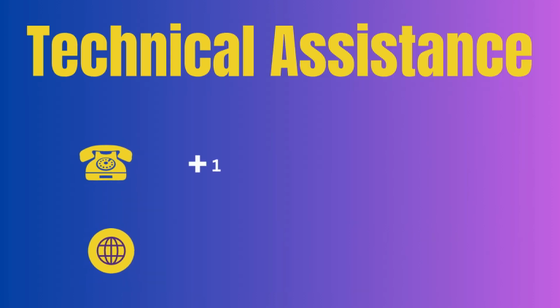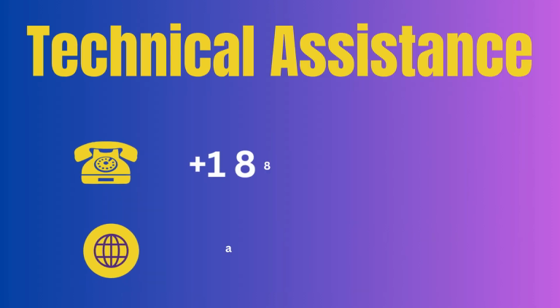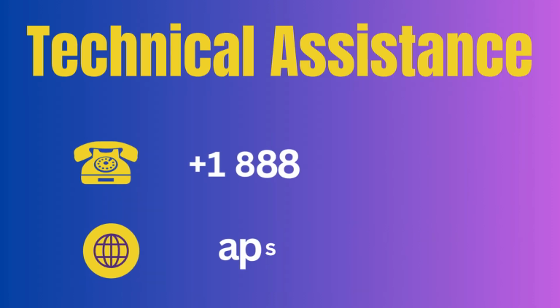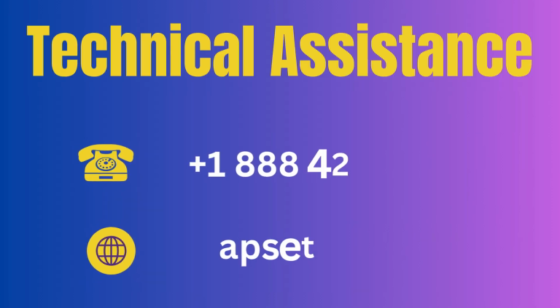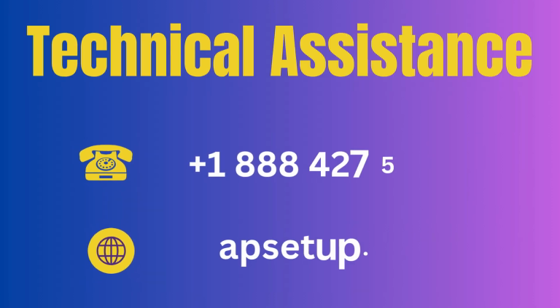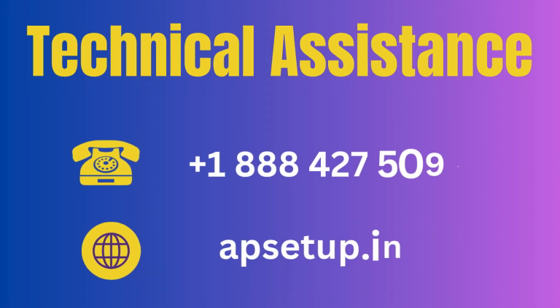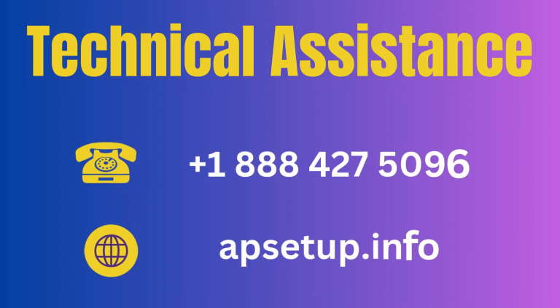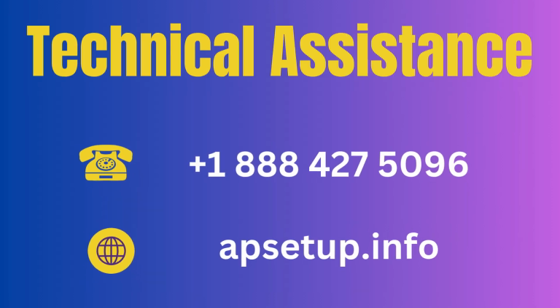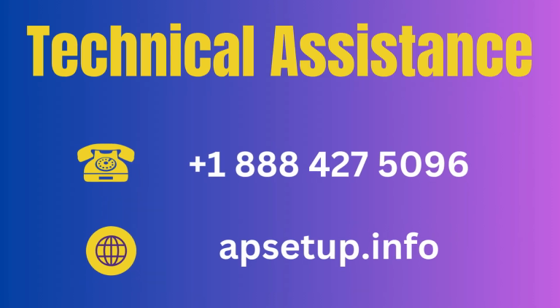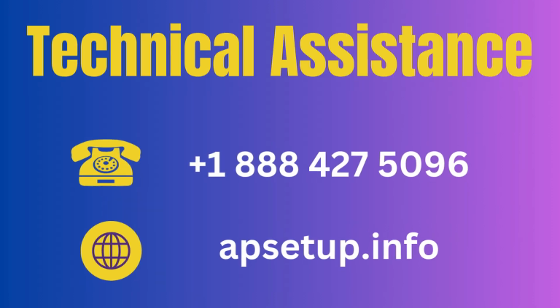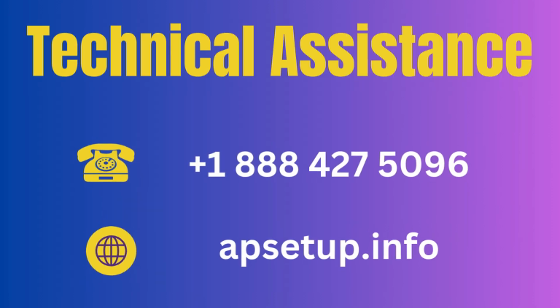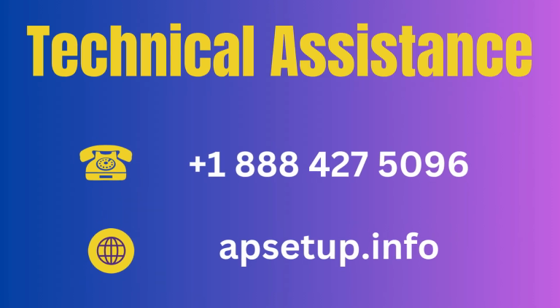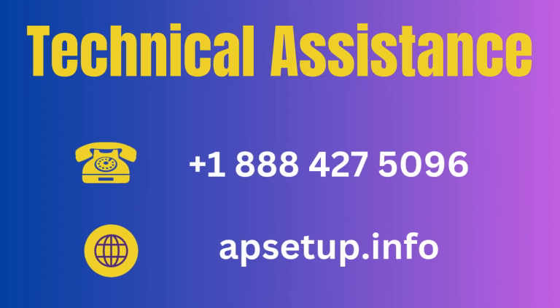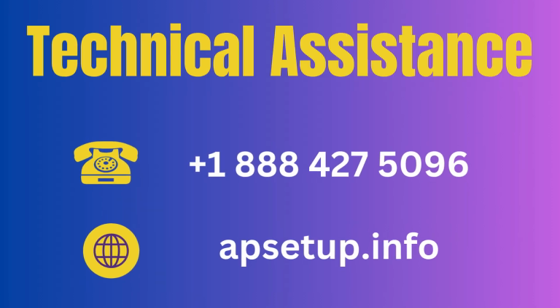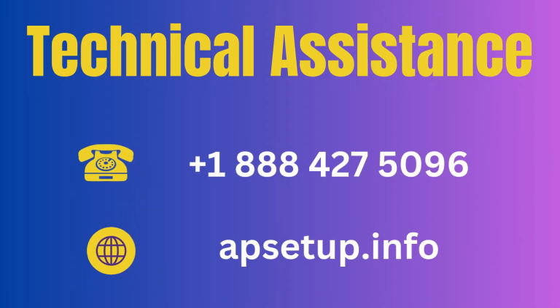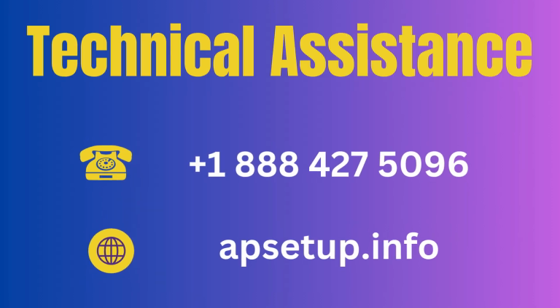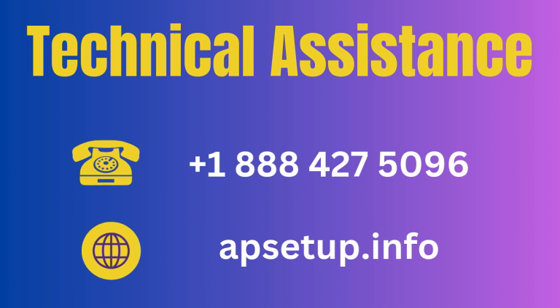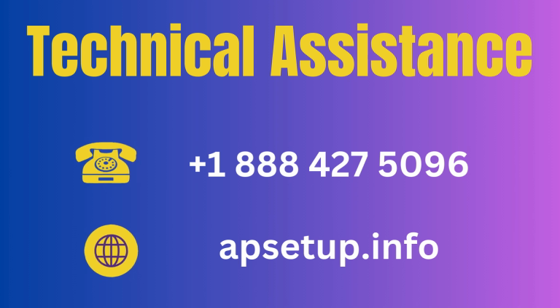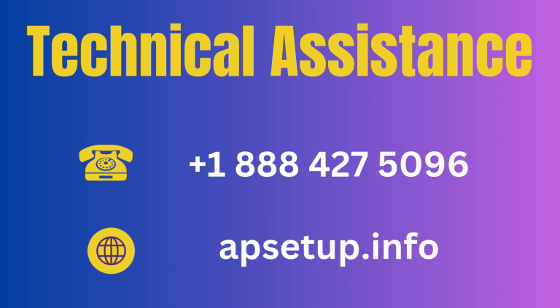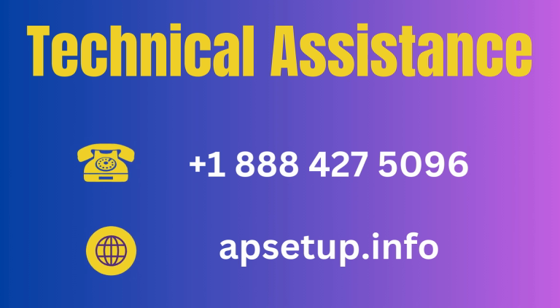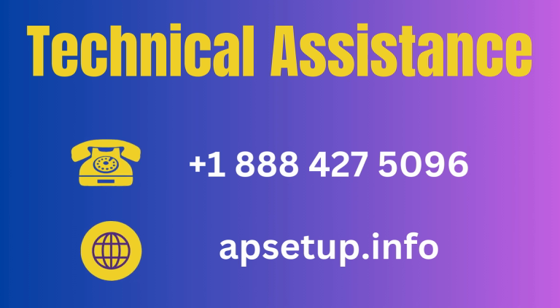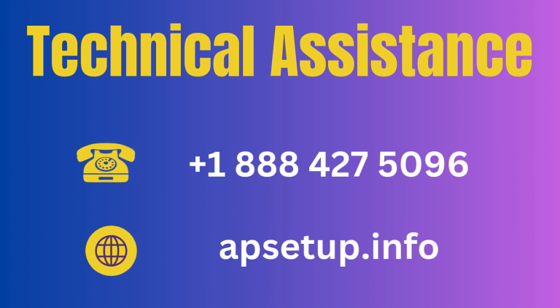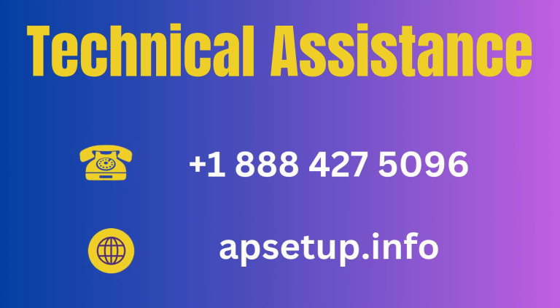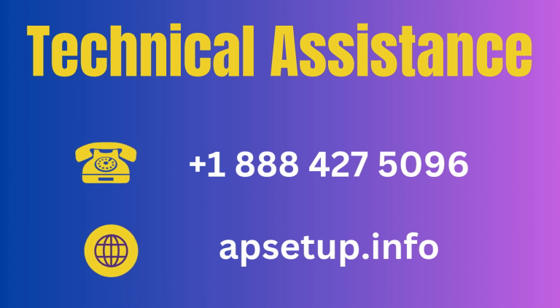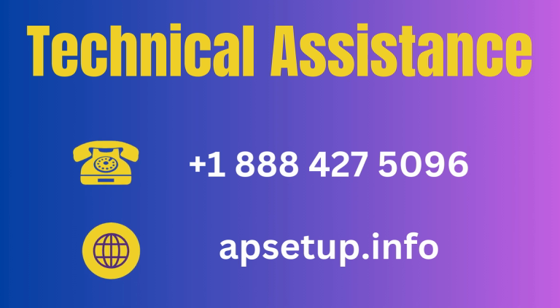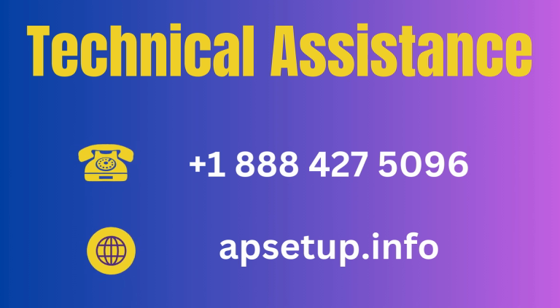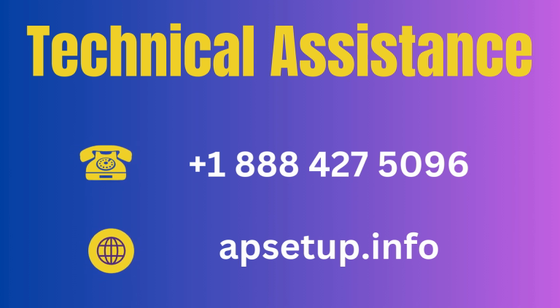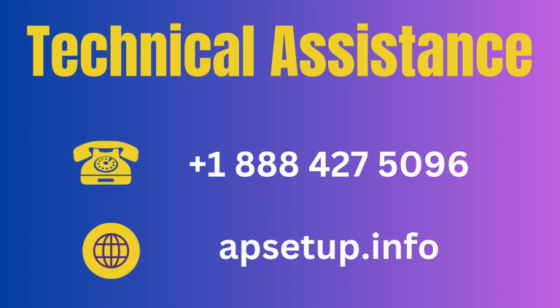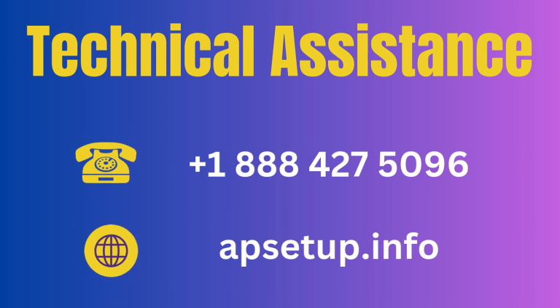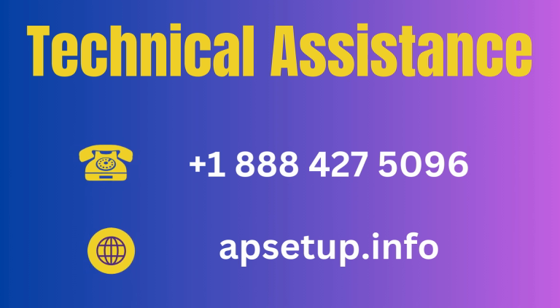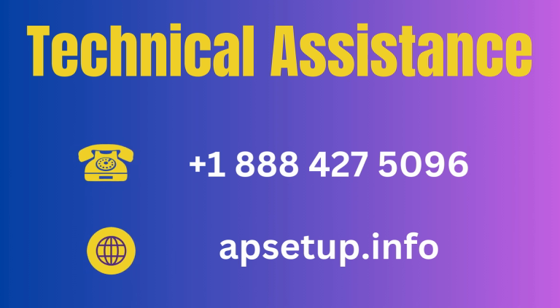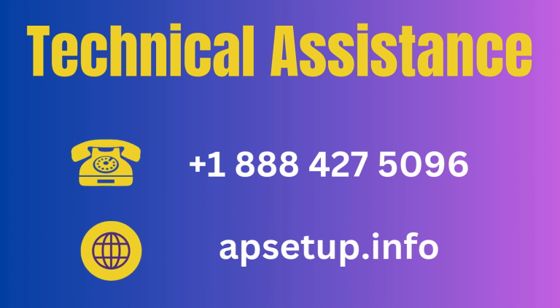For any kind of question or if you are facing trouble configuring your Linksys extender device, then you can reach us. Thanks for watching.